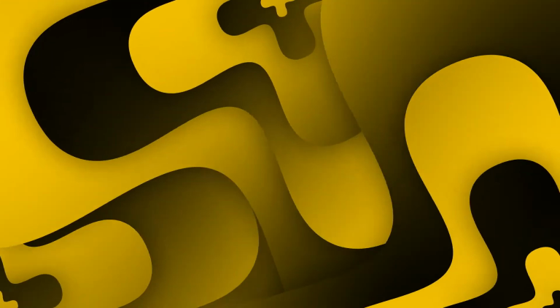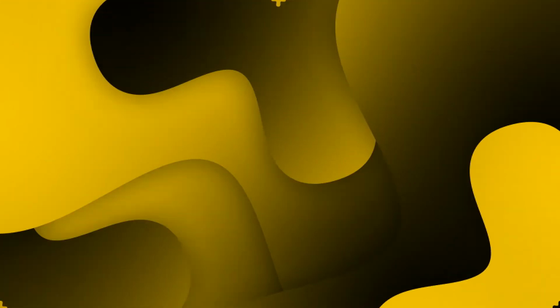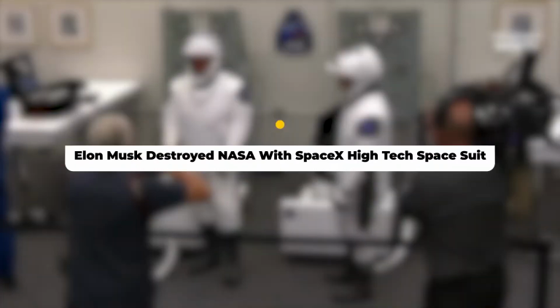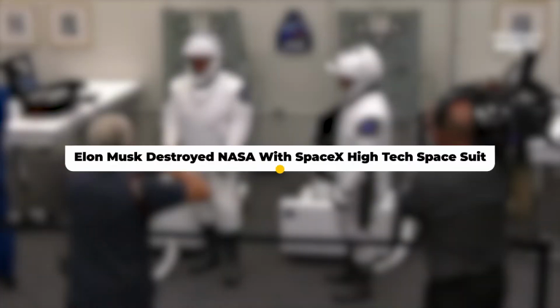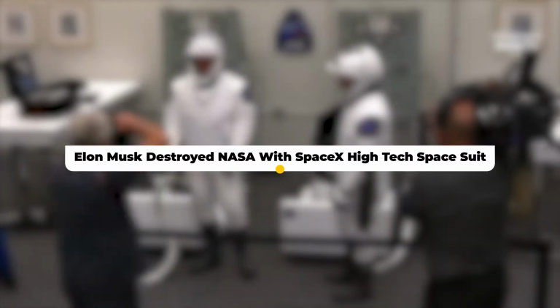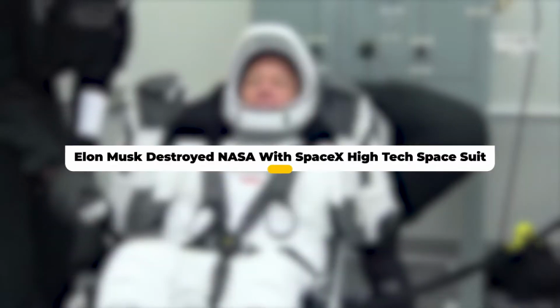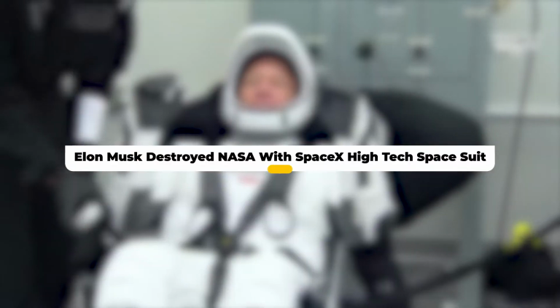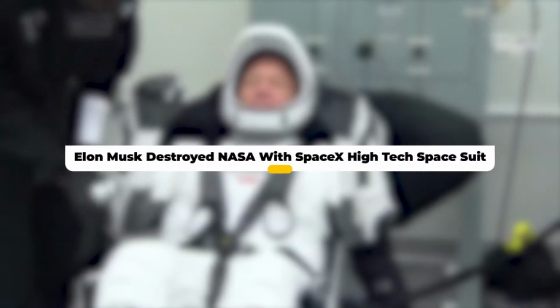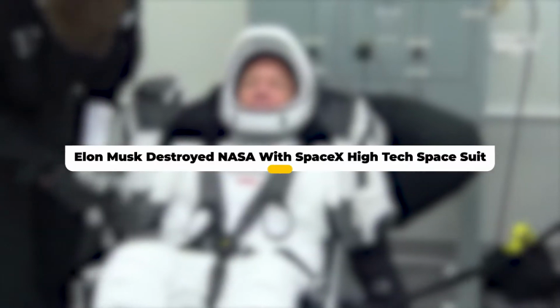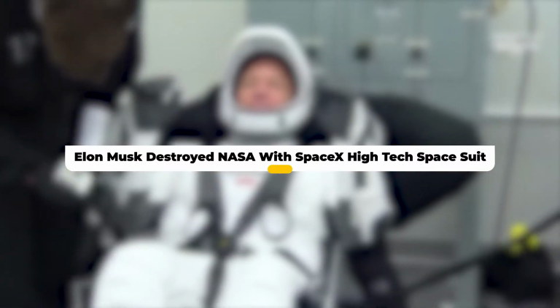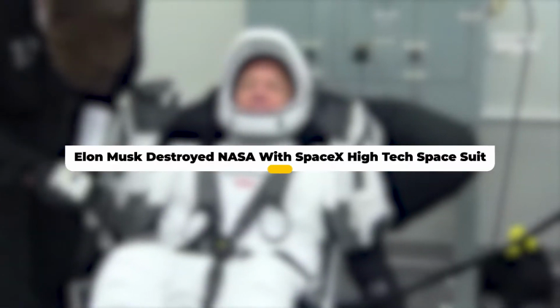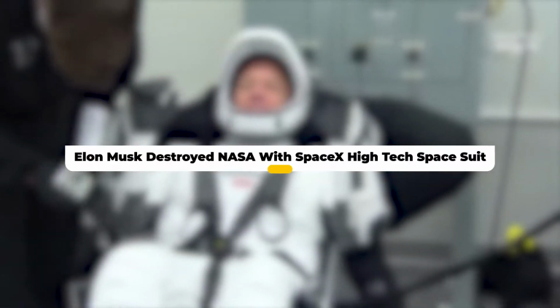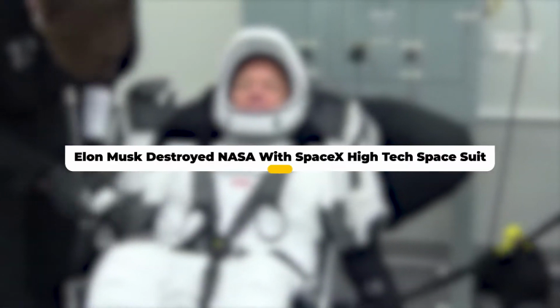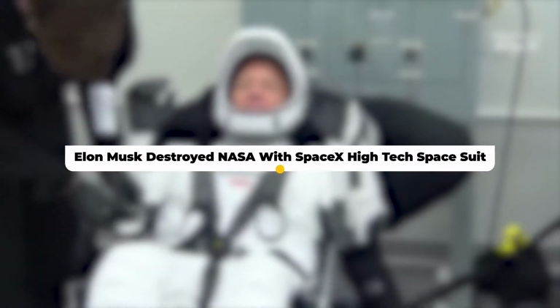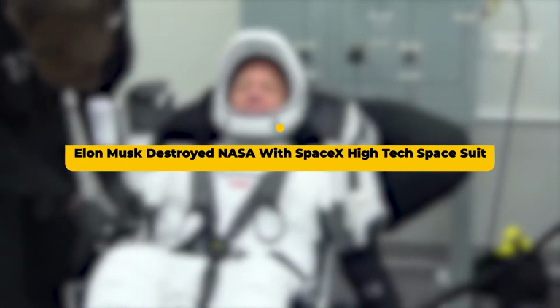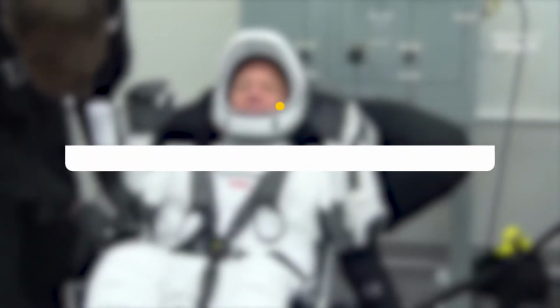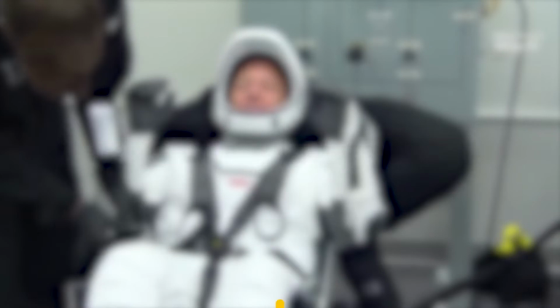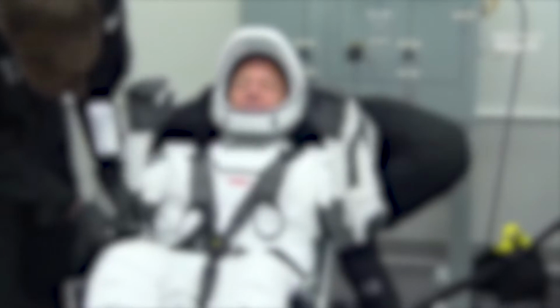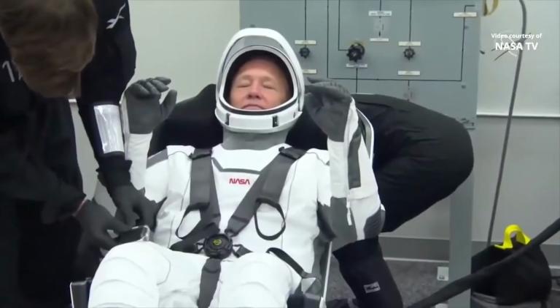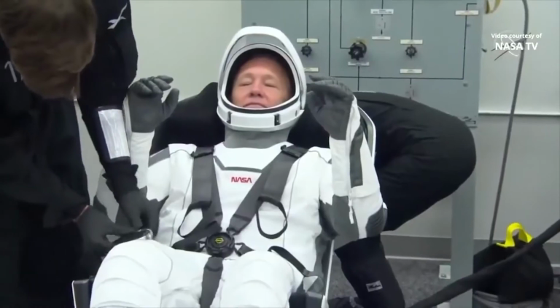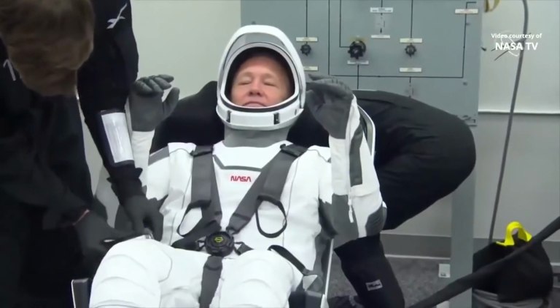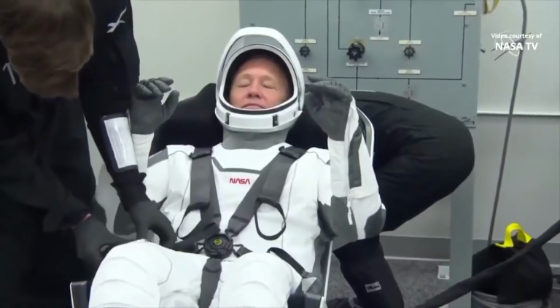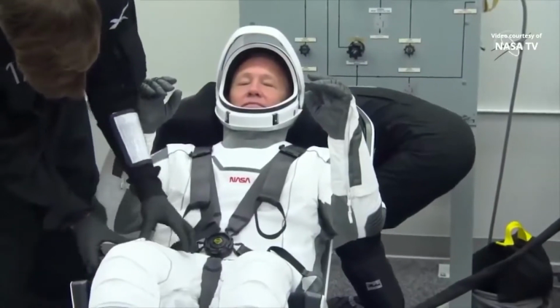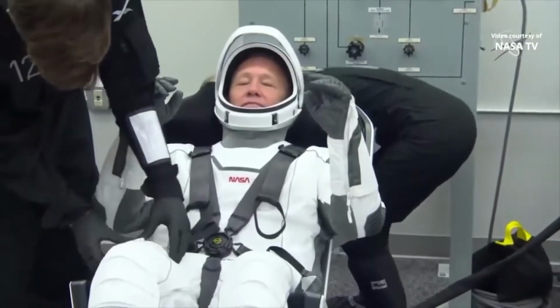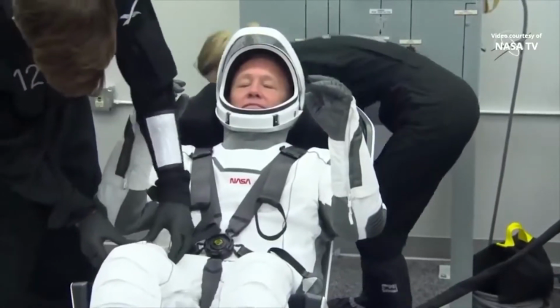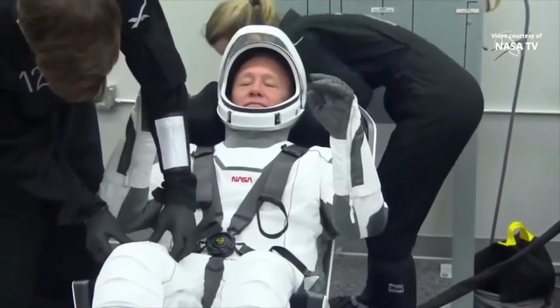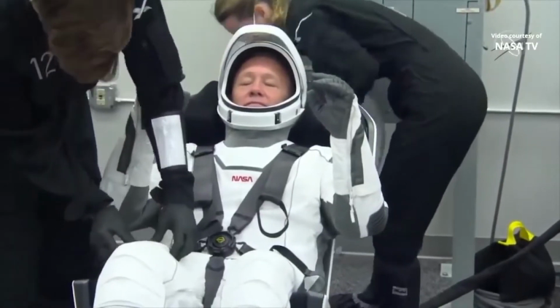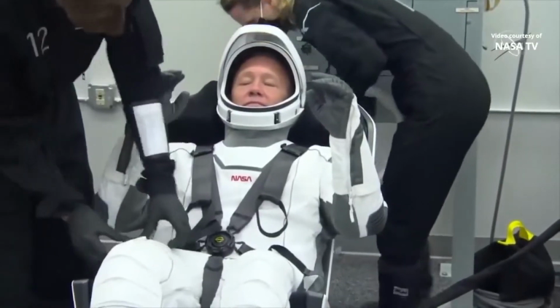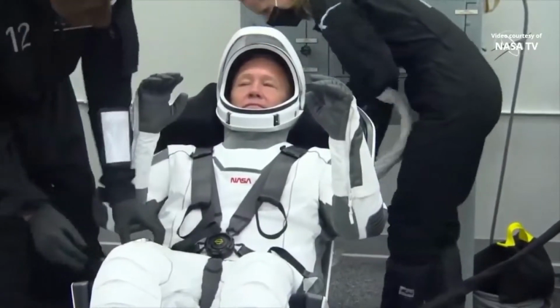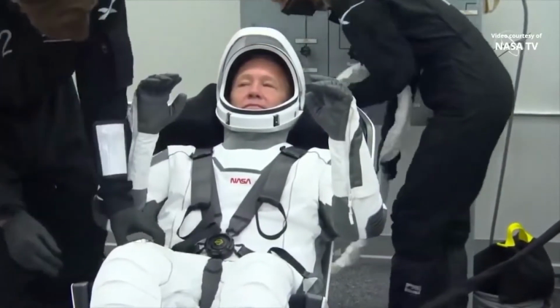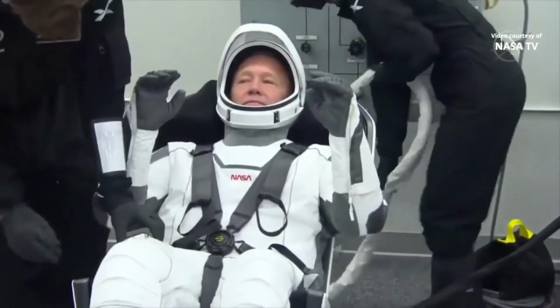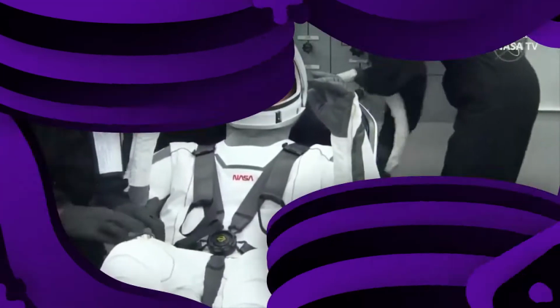He might have just destroyed NASA at their very own game. What does Musk's suit look like, and how is it better than NASA's? Tune in and find out!